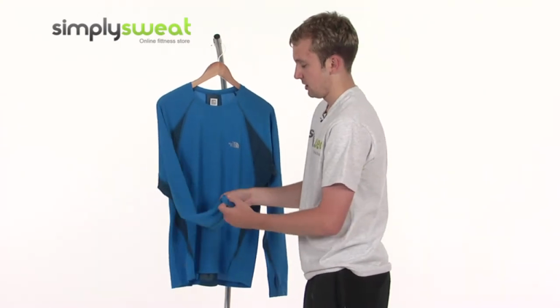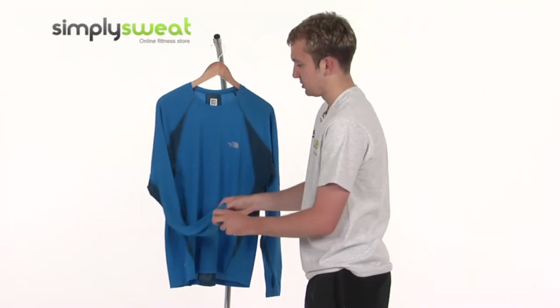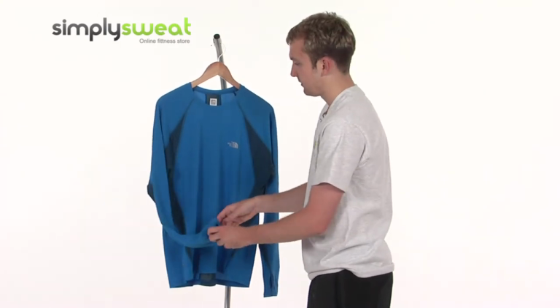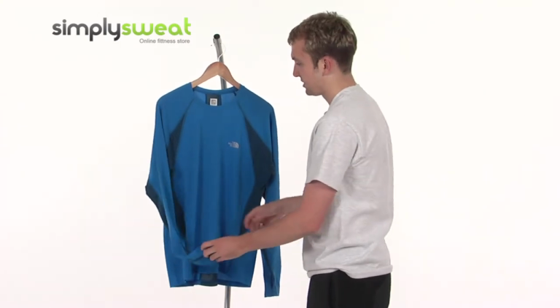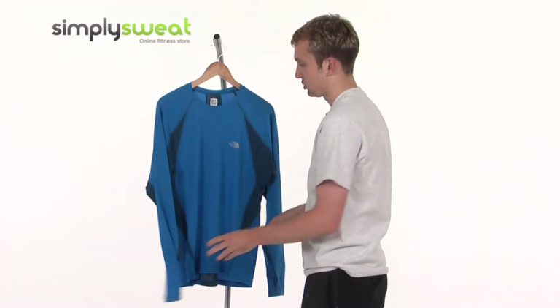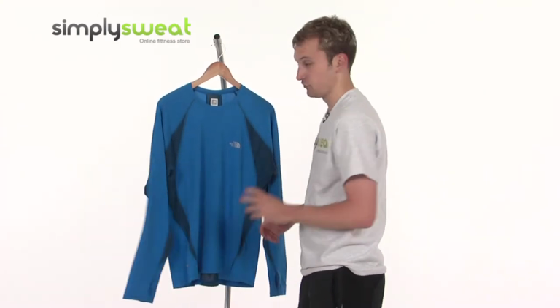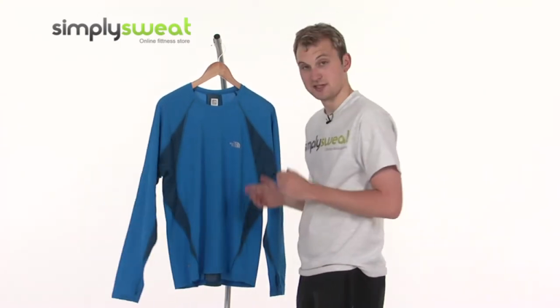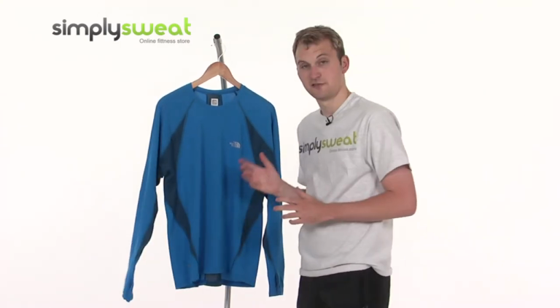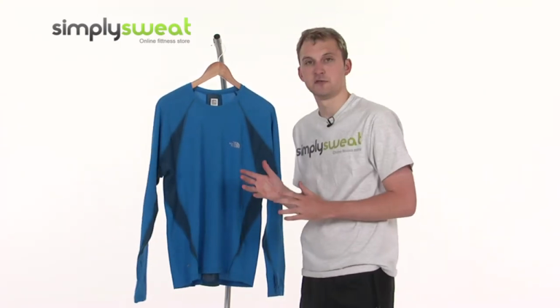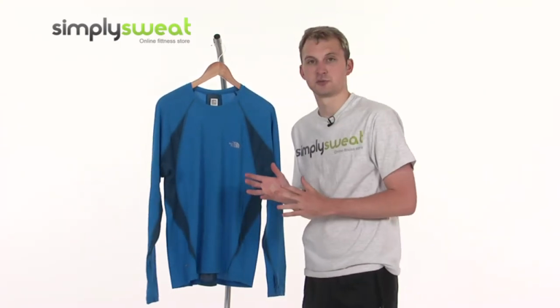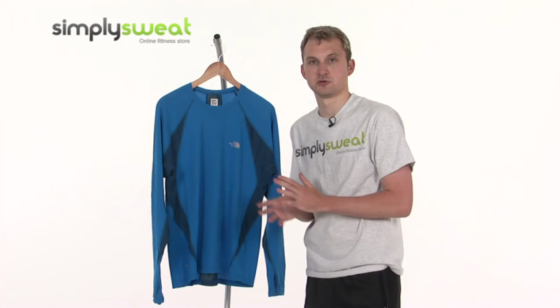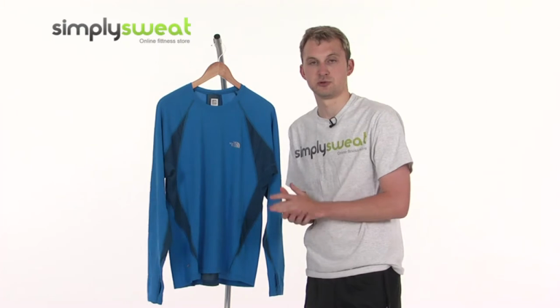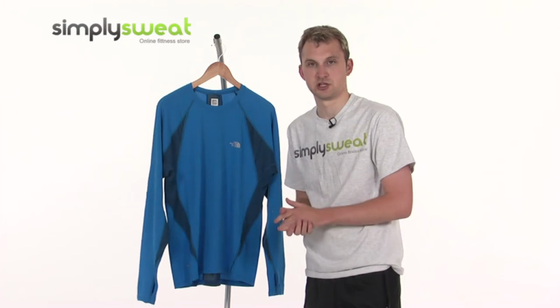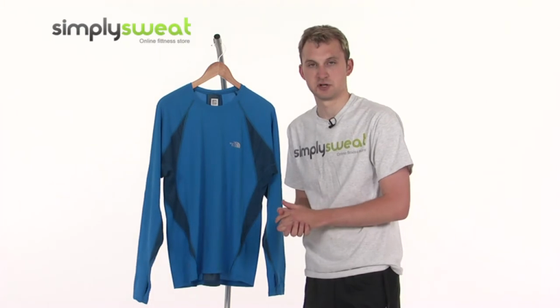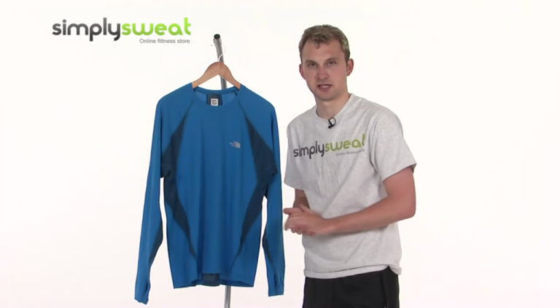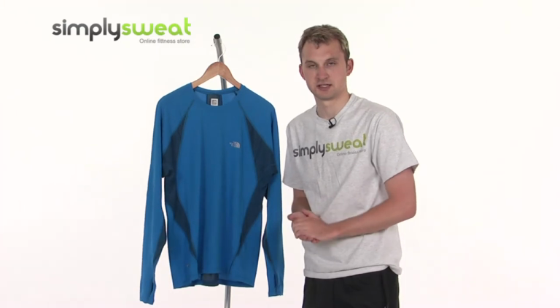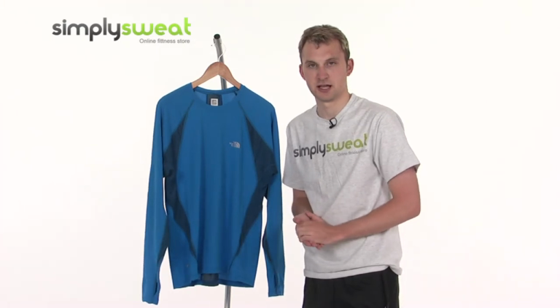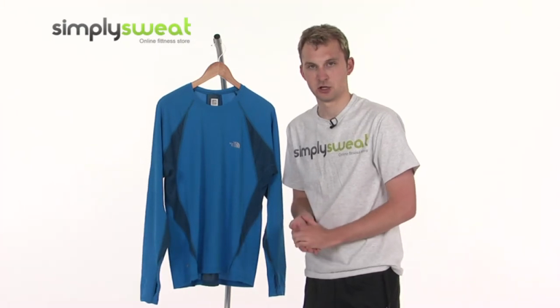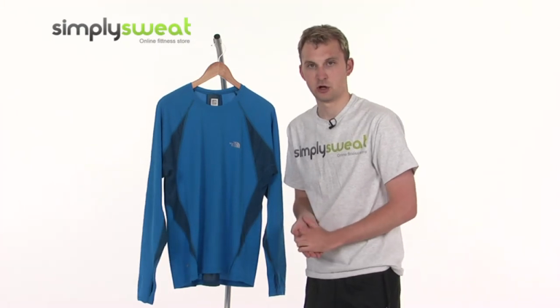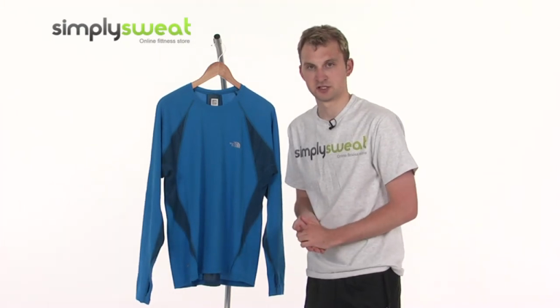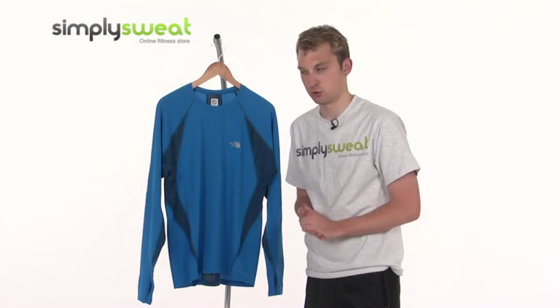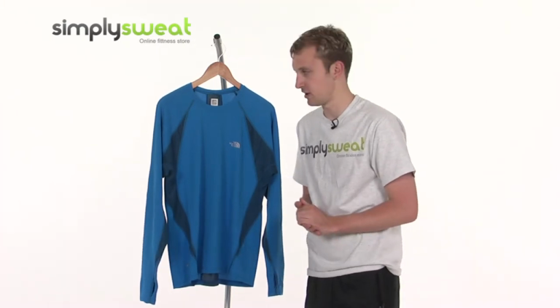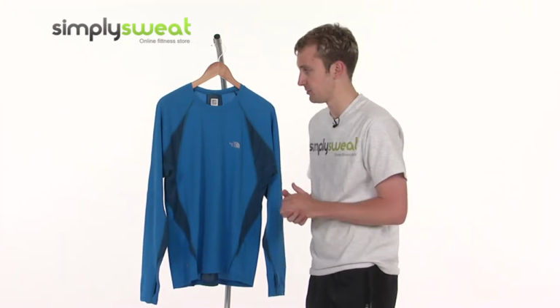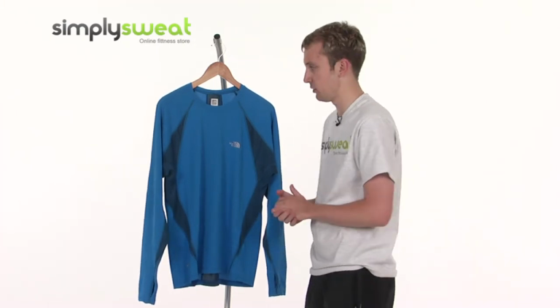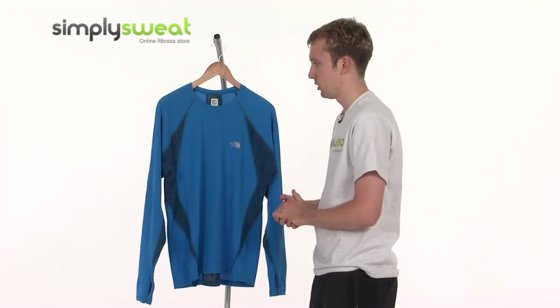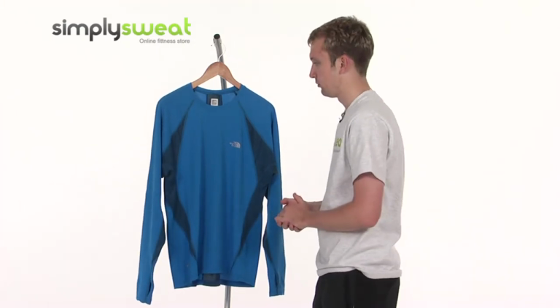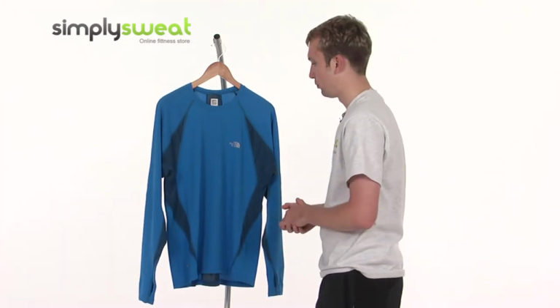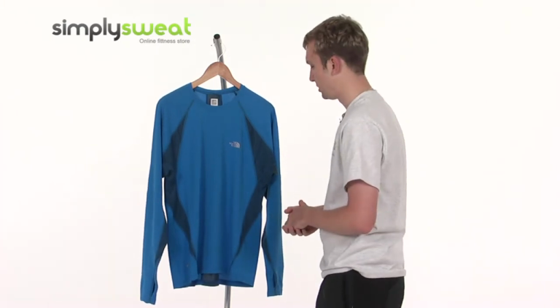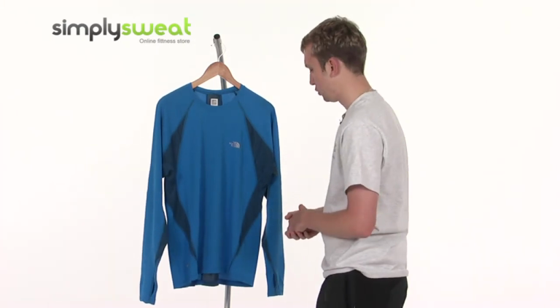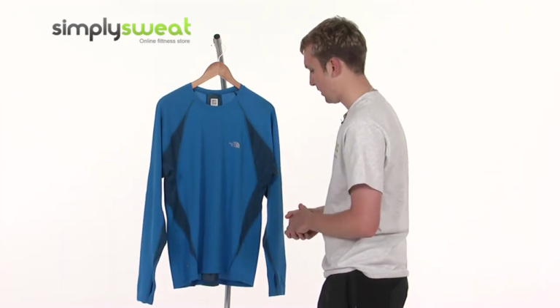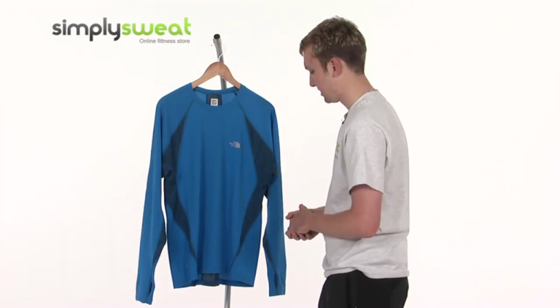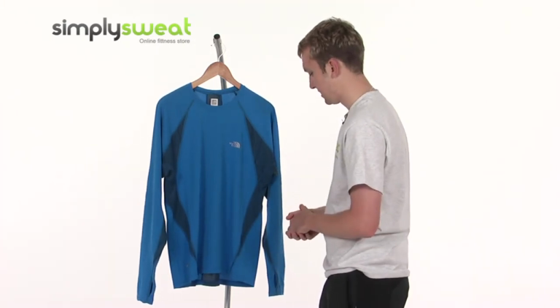There's a UV protection of 25 as well, providing protection against the glare of the sun while you're out and about performing your activity.